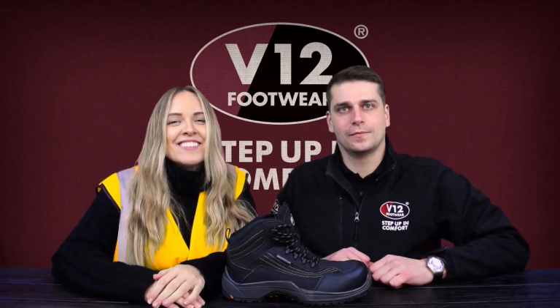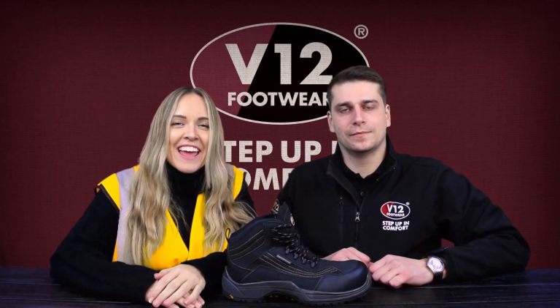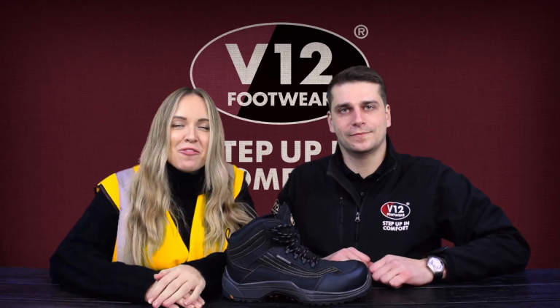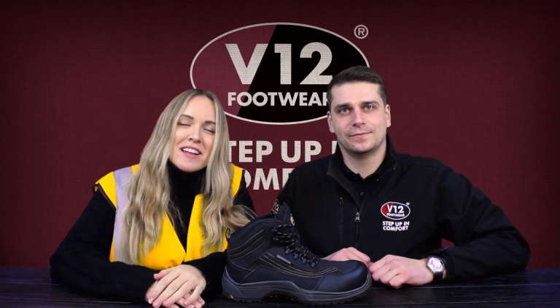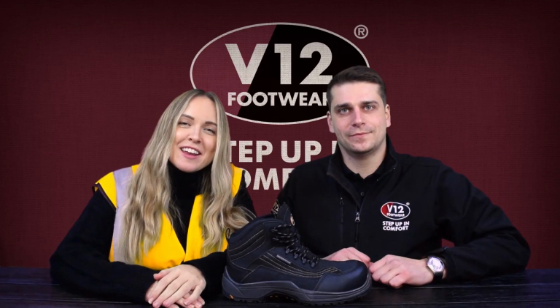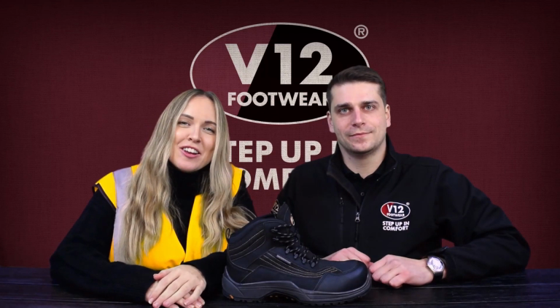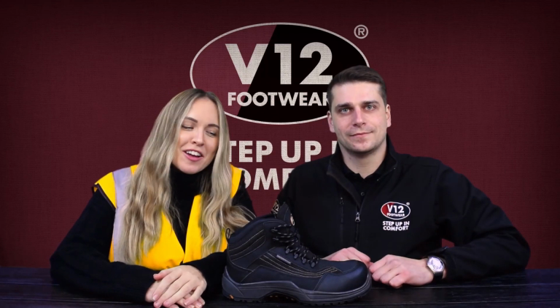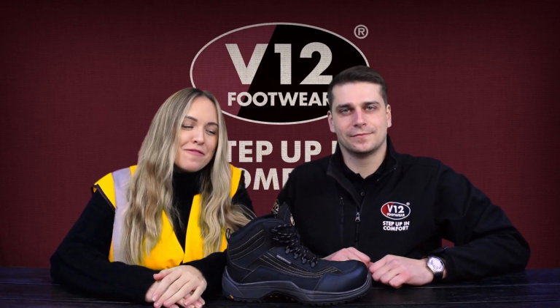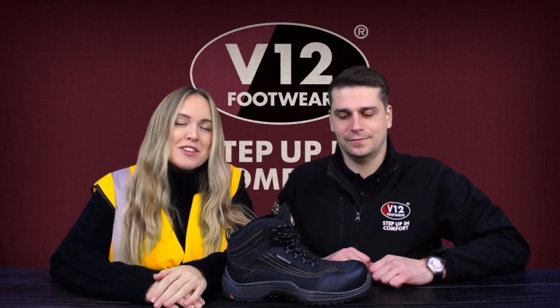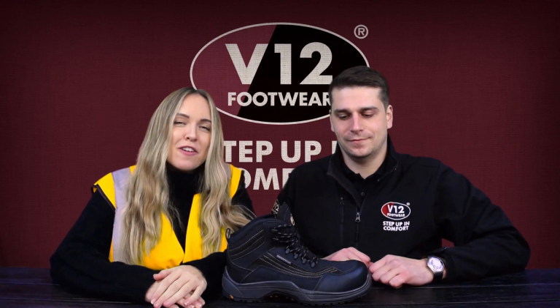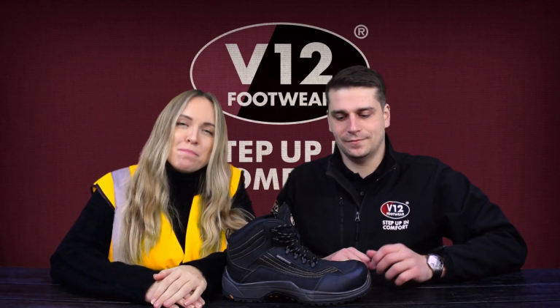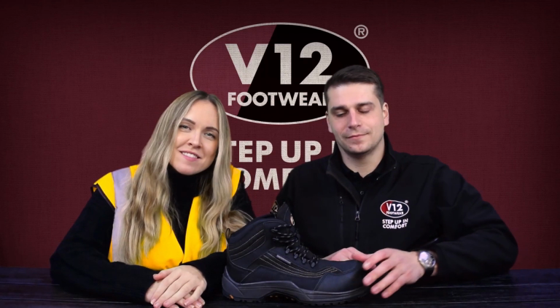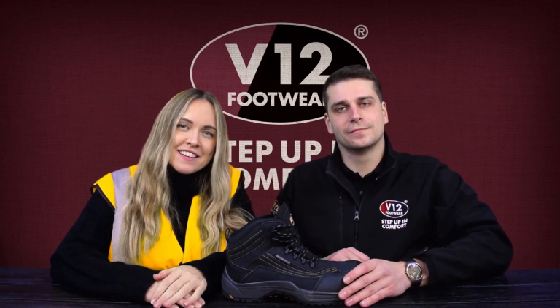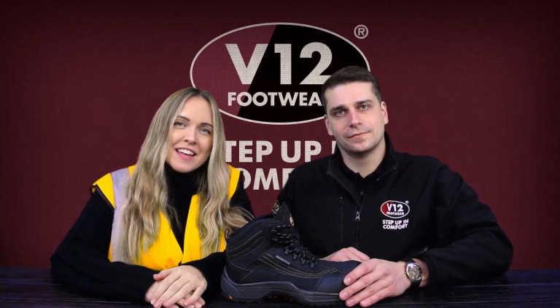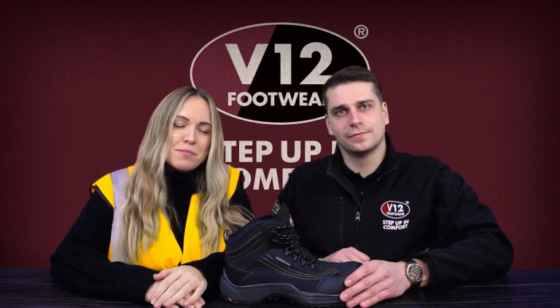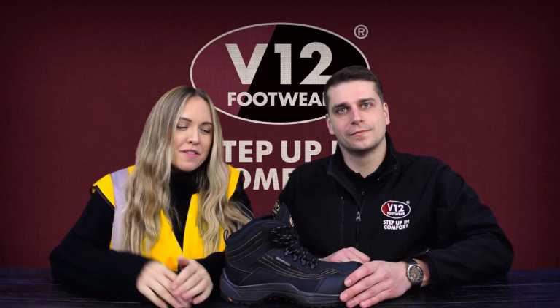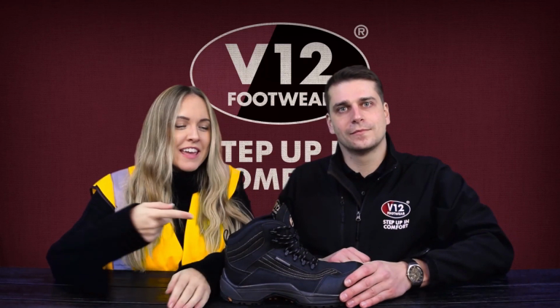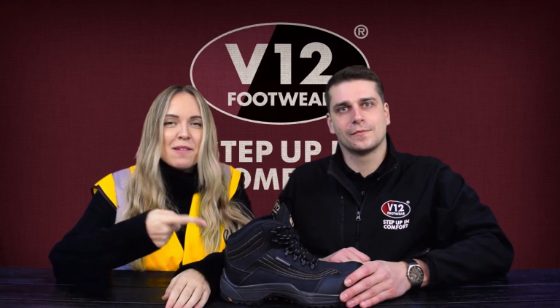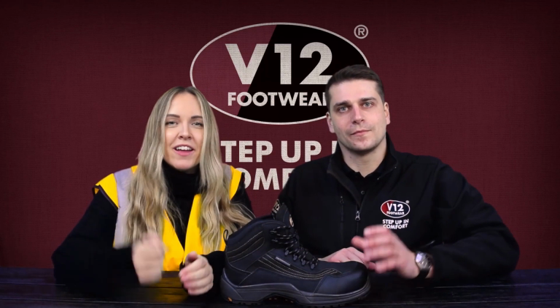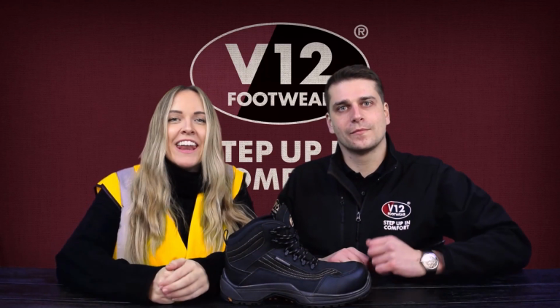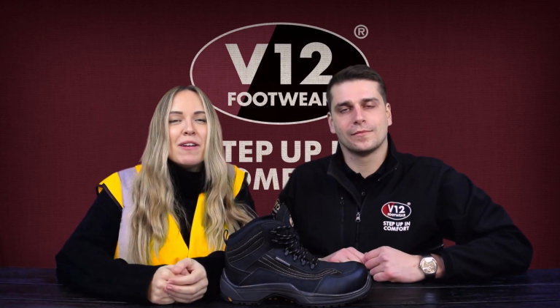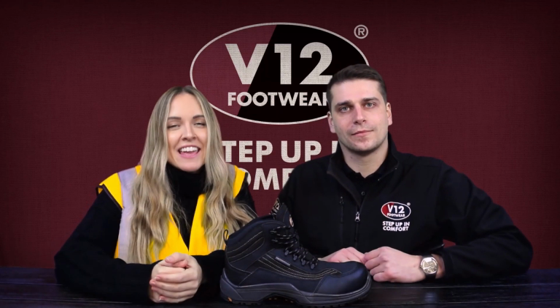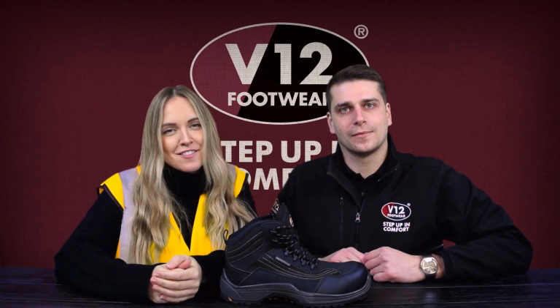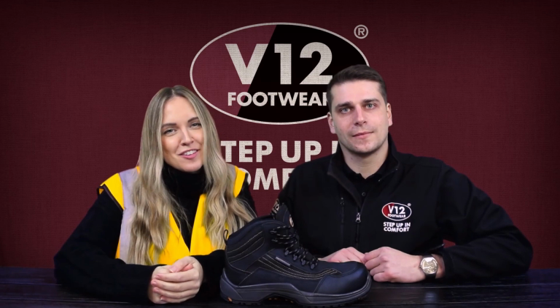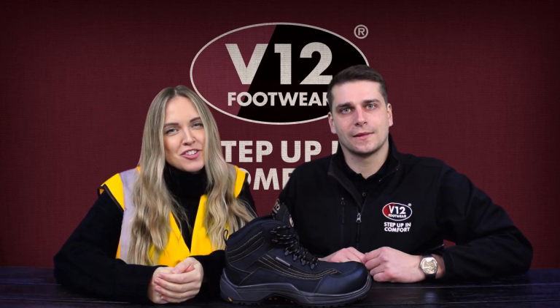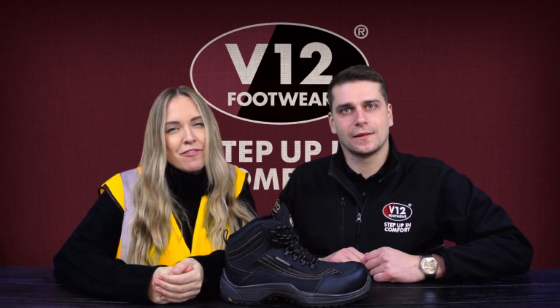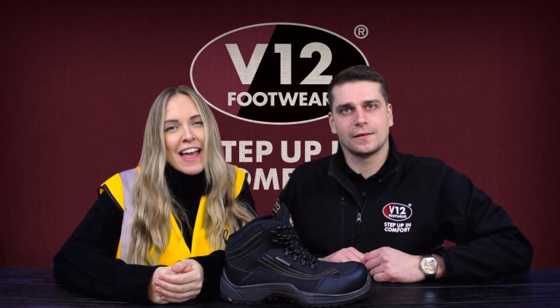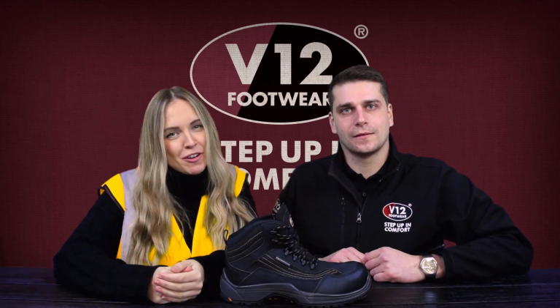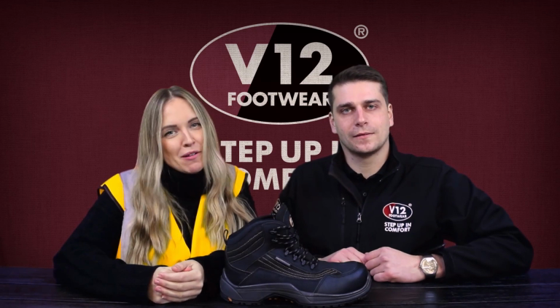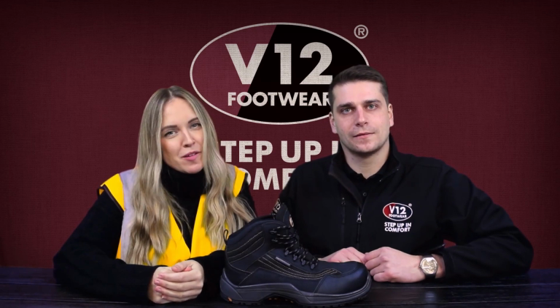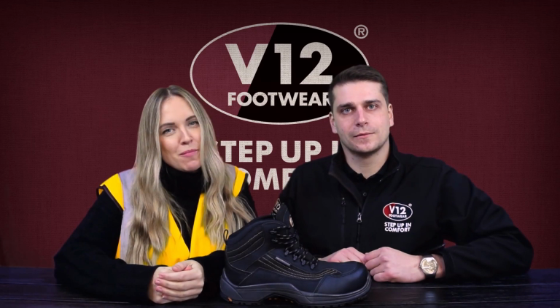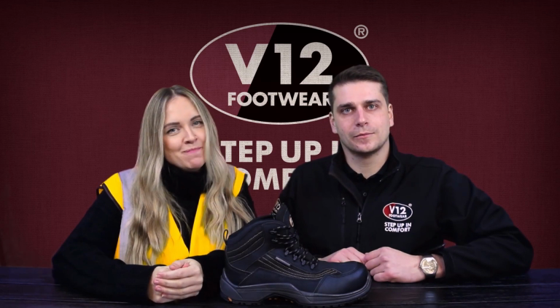Today we're taking a look at V12's best-selling safety boot, the Cayman, and how it has a solution for every wet weather problem.